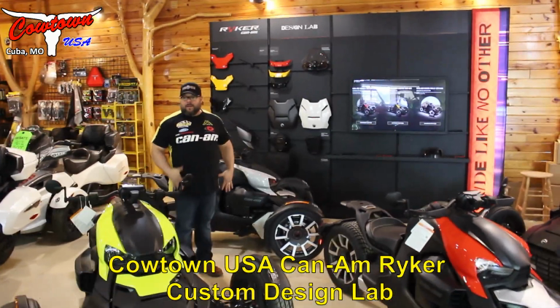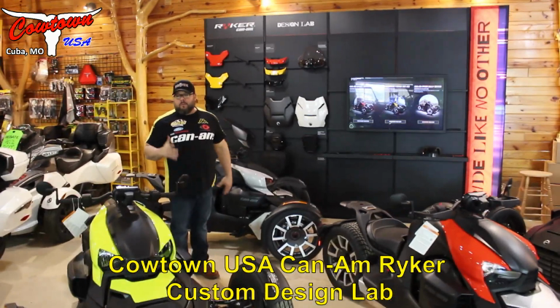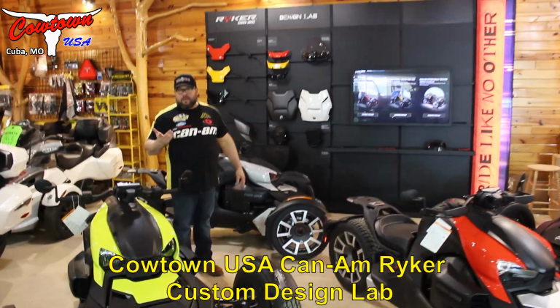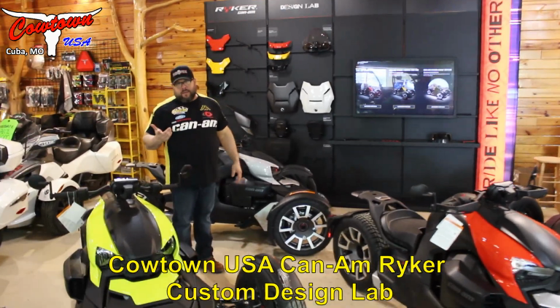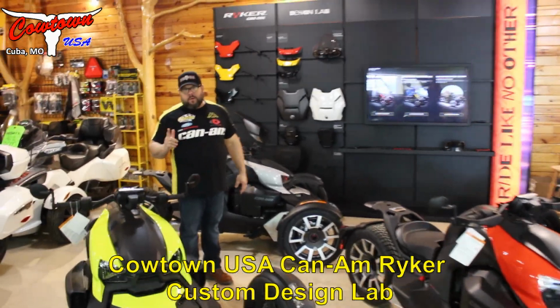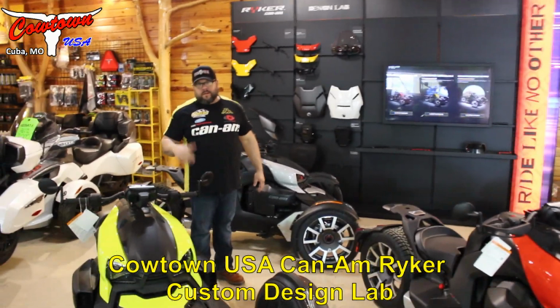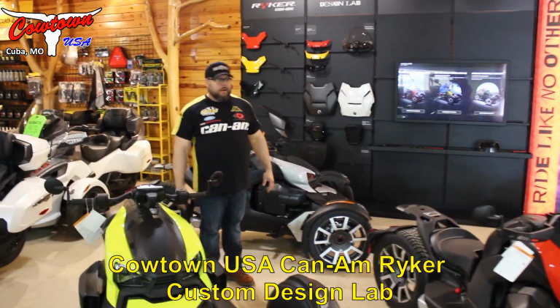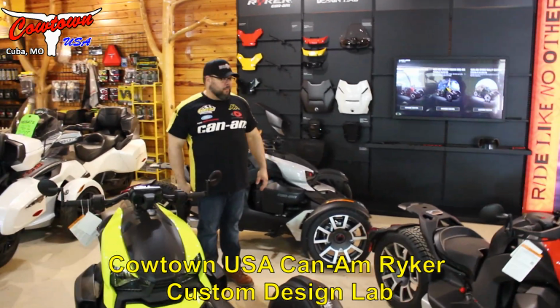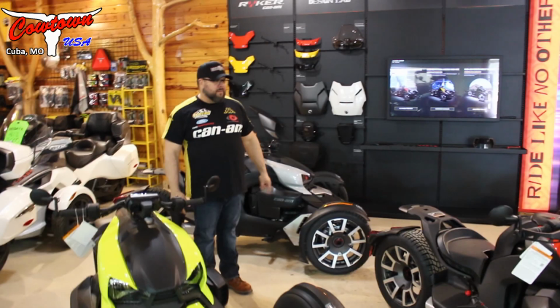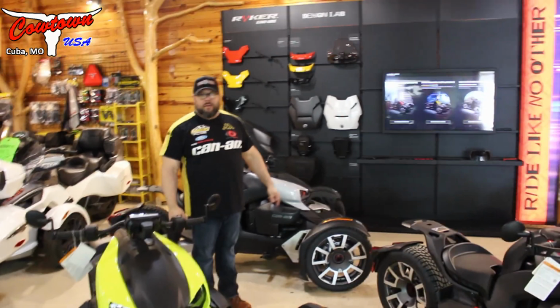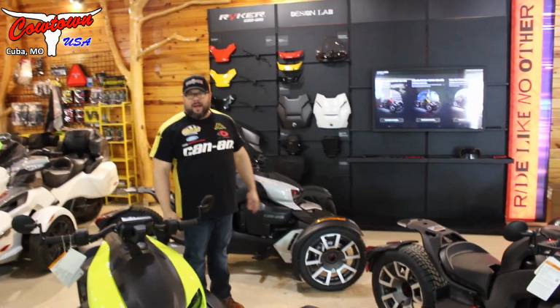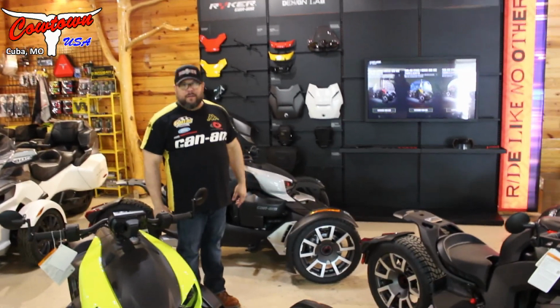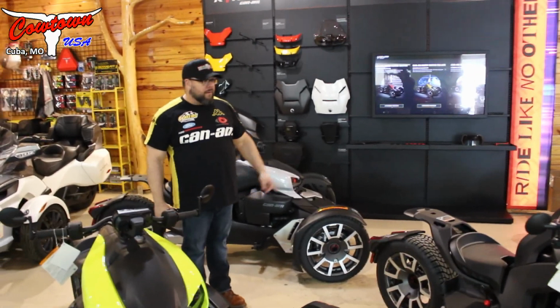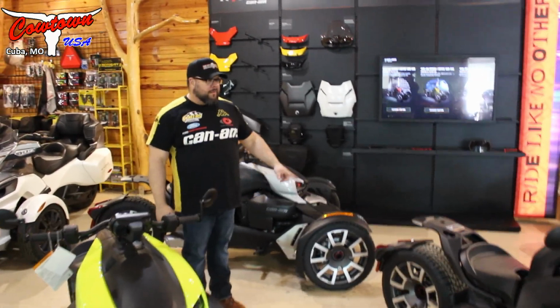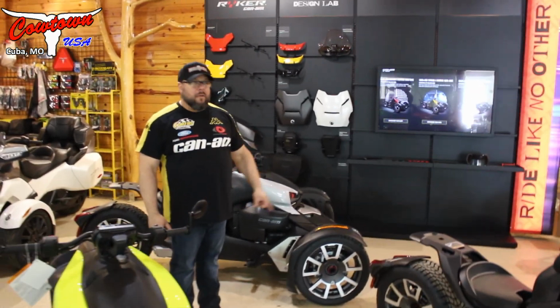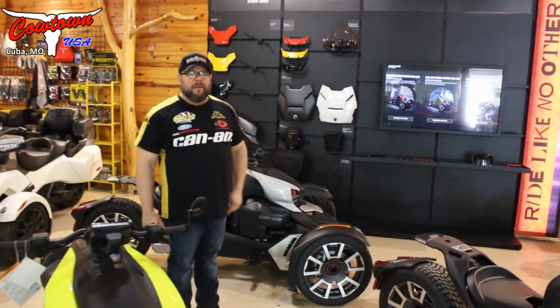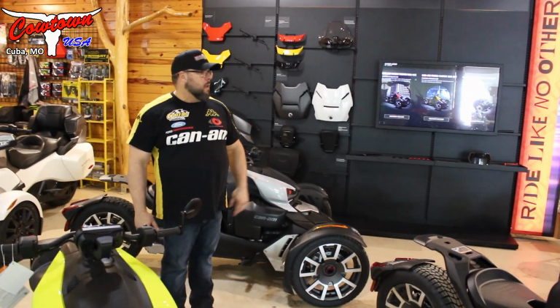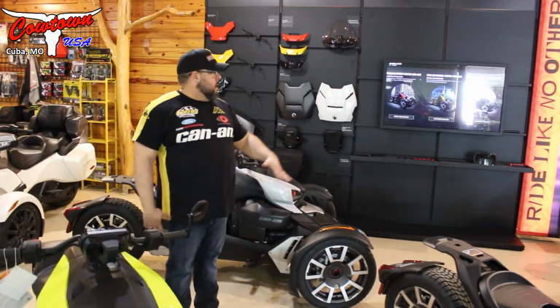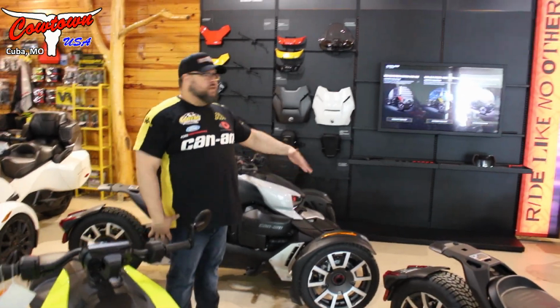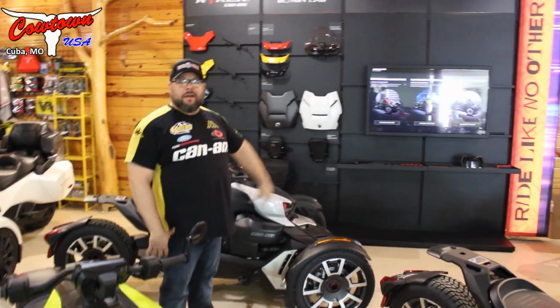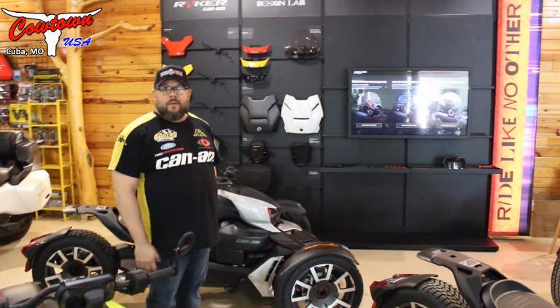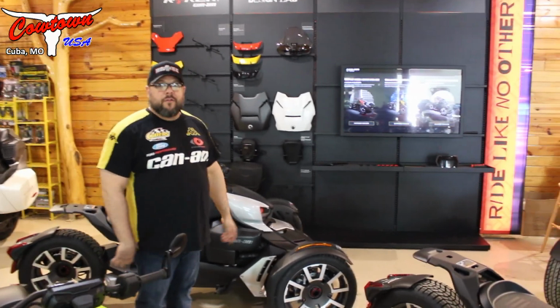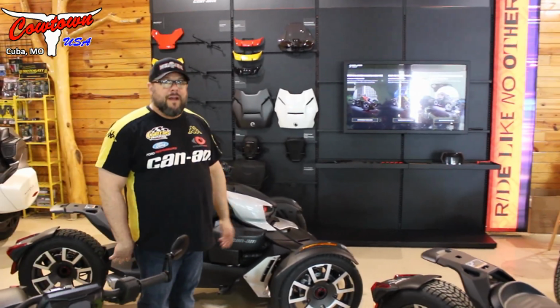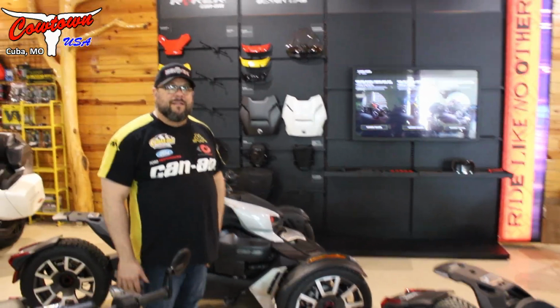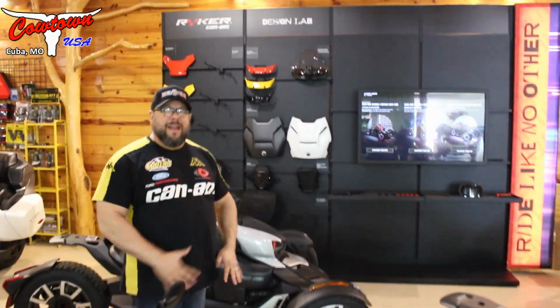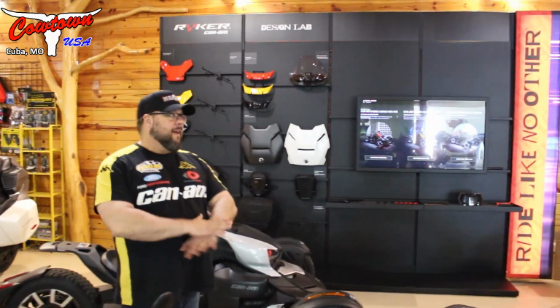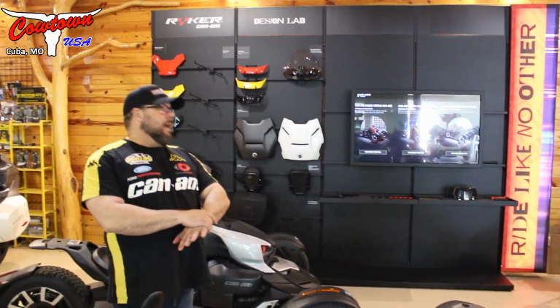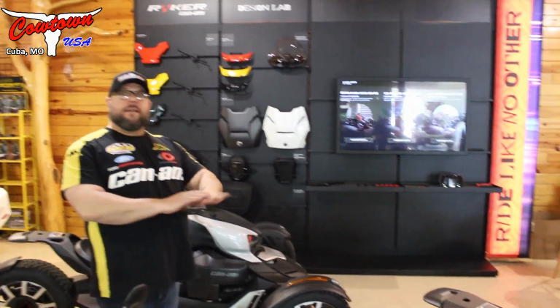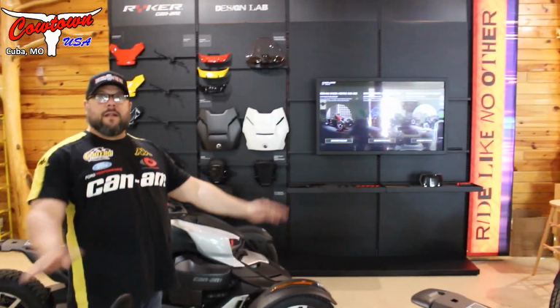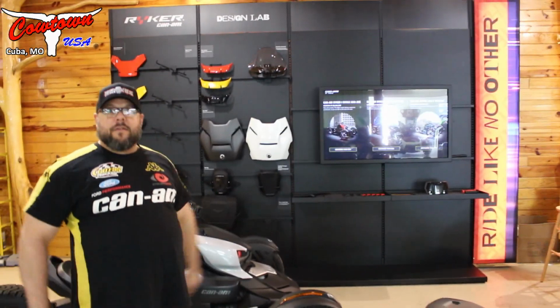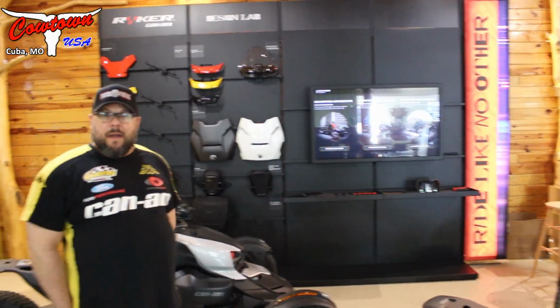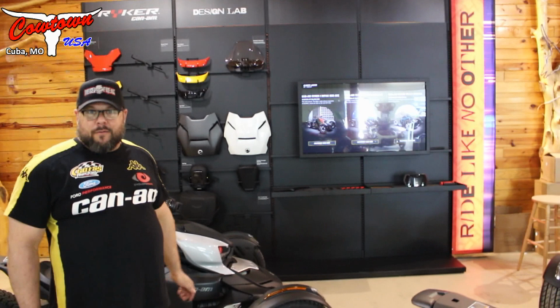I've got one — I think one 600 and the rest of these are 900s. I've got some rallies, but check out our new display.